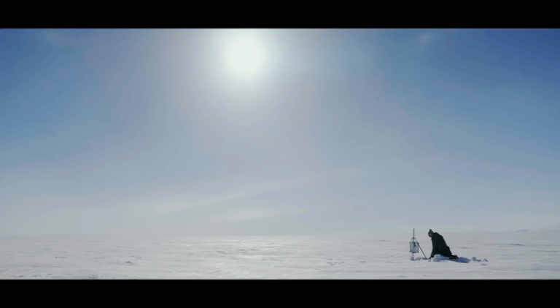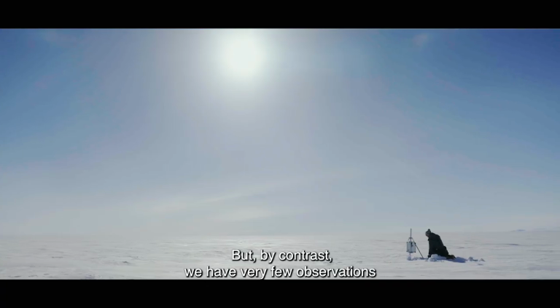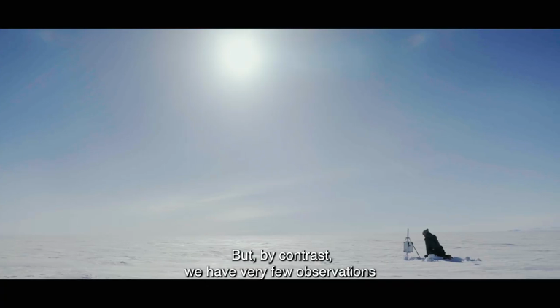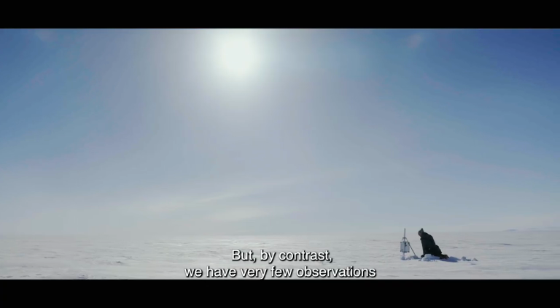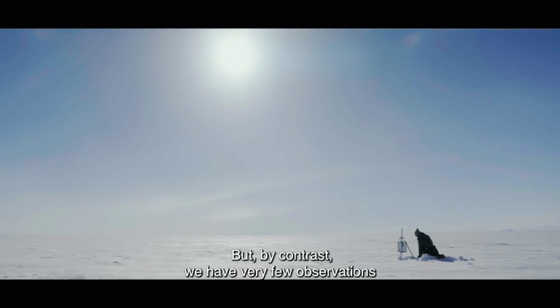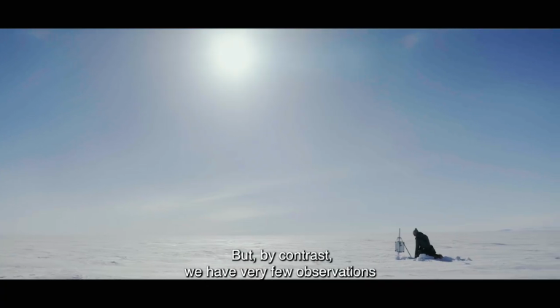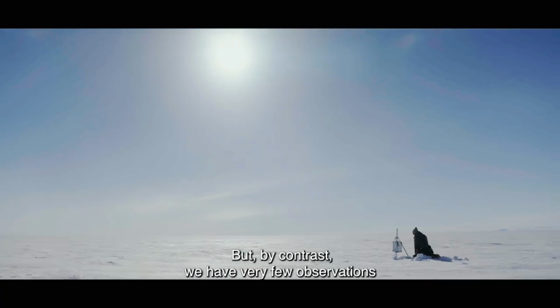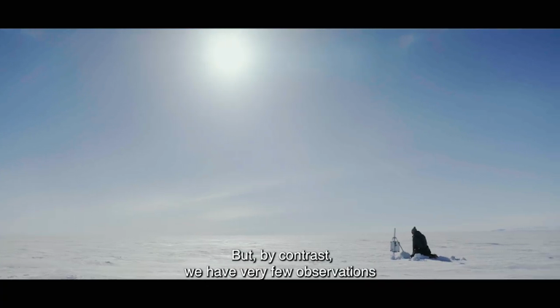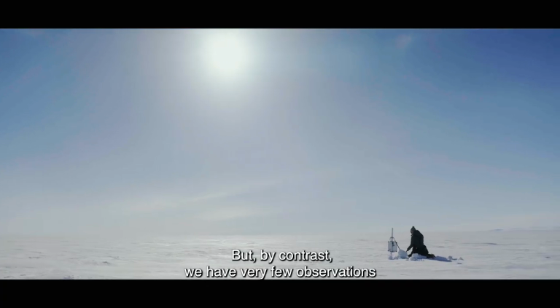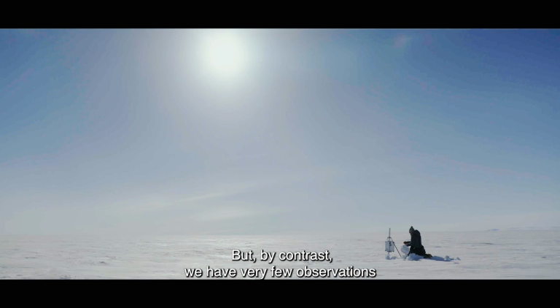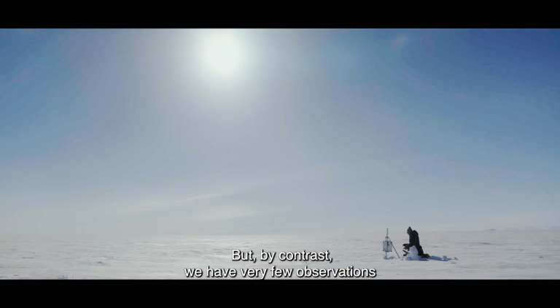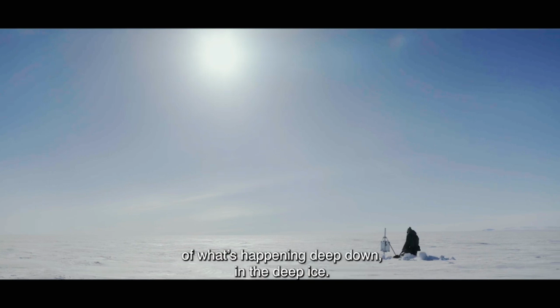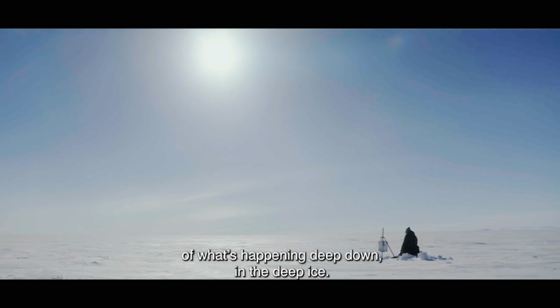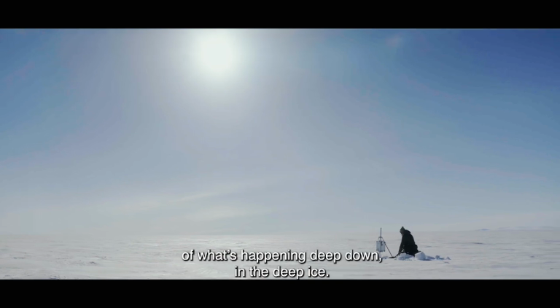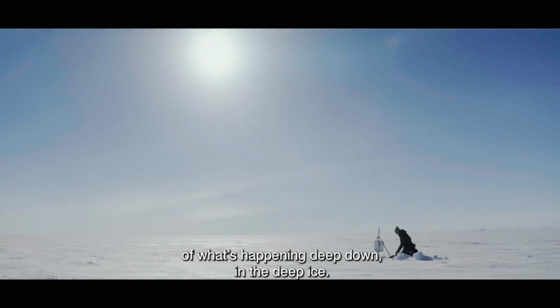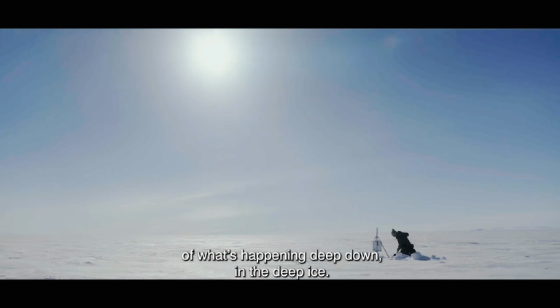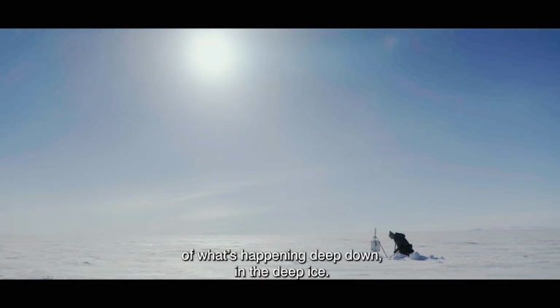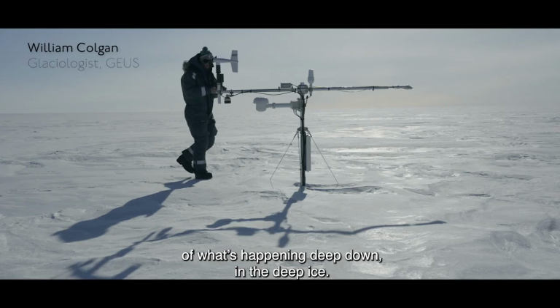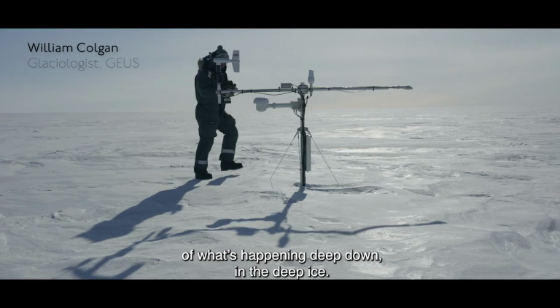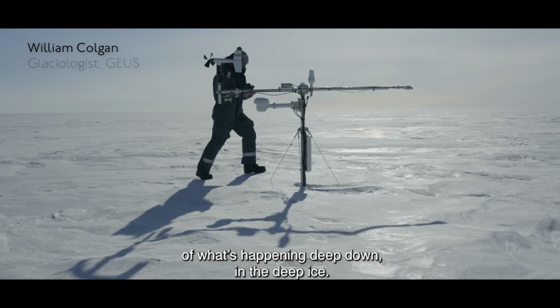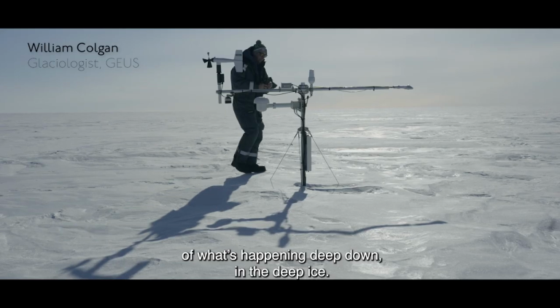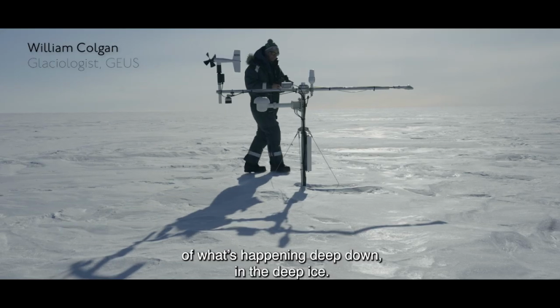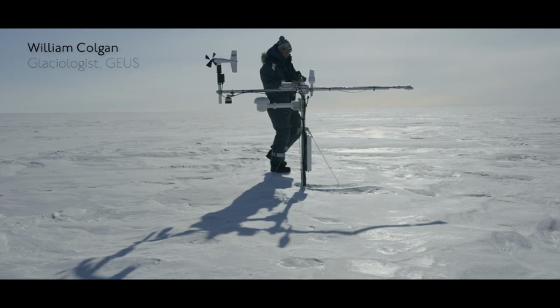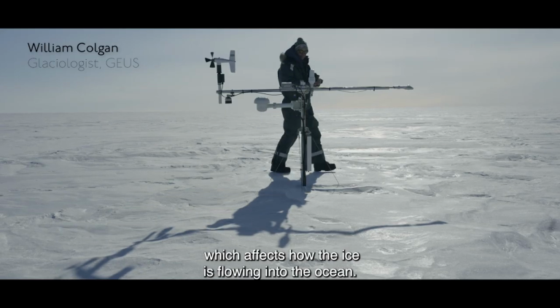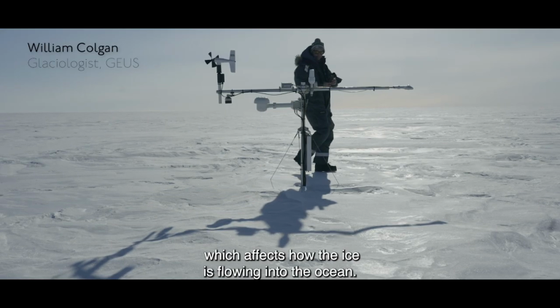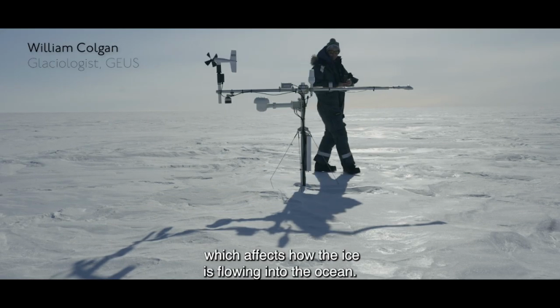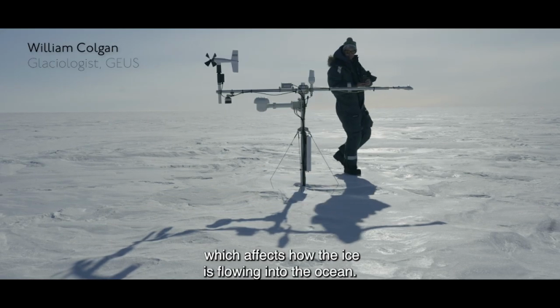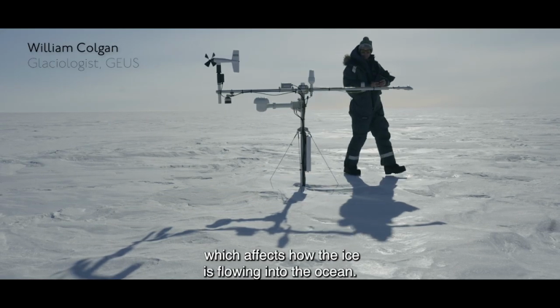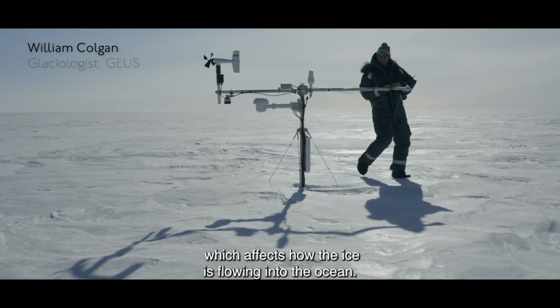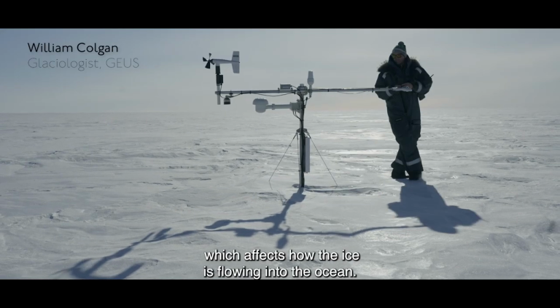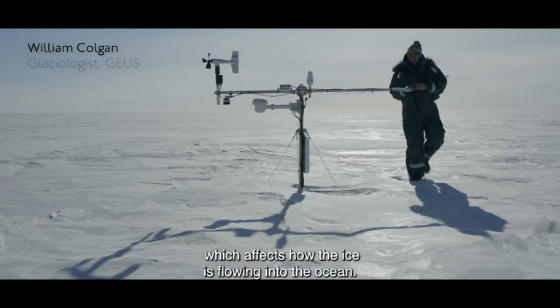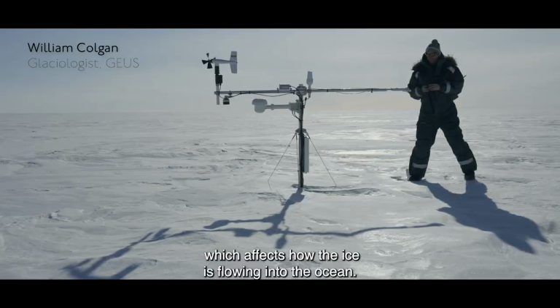But by contrast we have very few observations of what's happening deep down in the deep ice, which affects how the ice is flowing into the ocean.